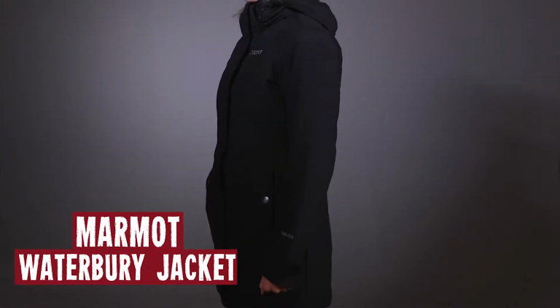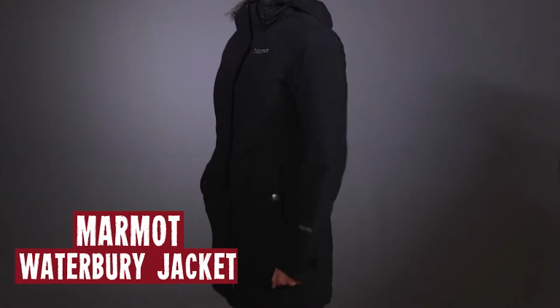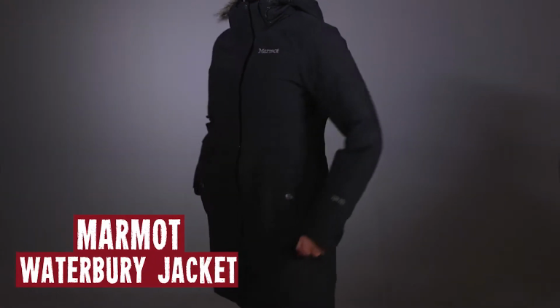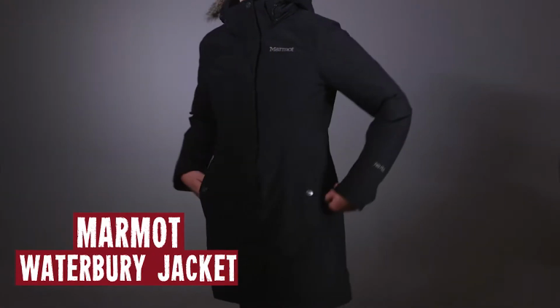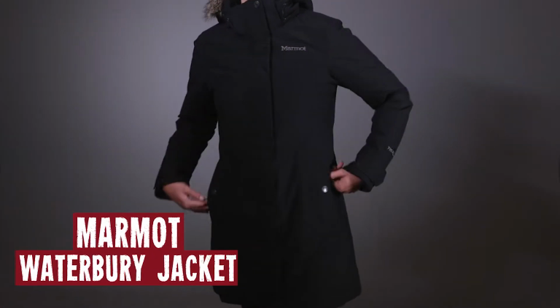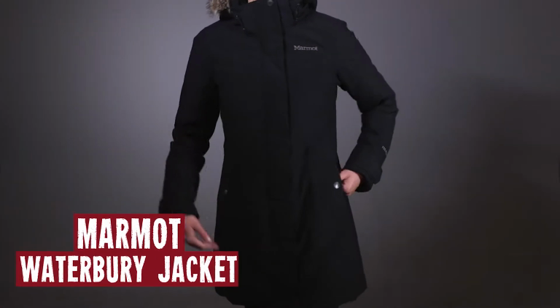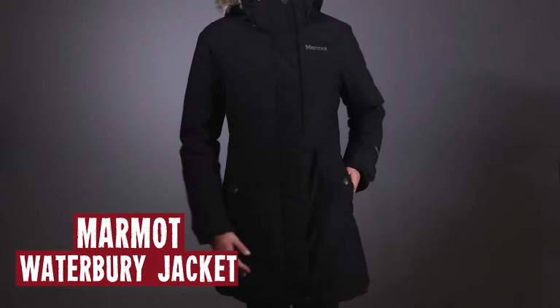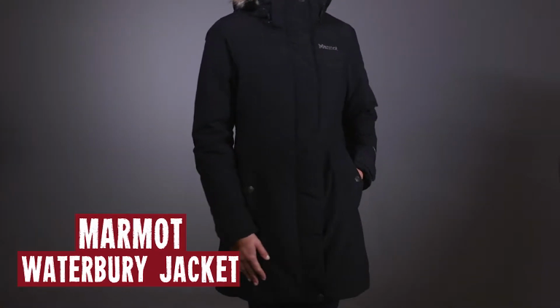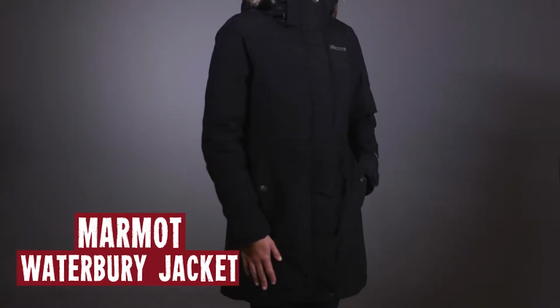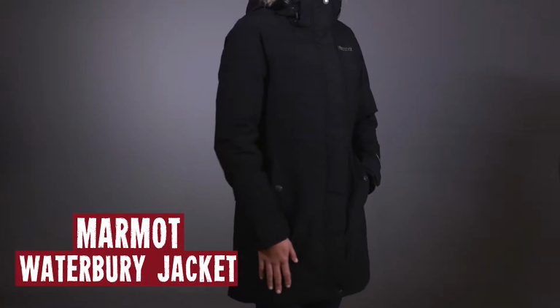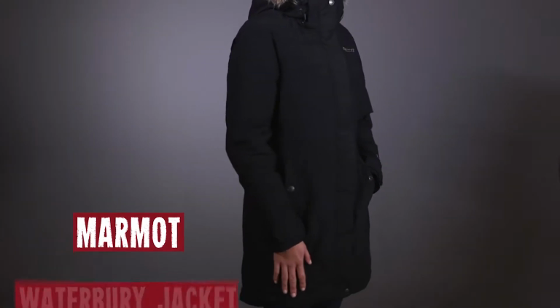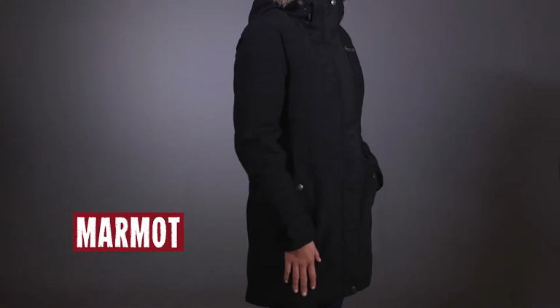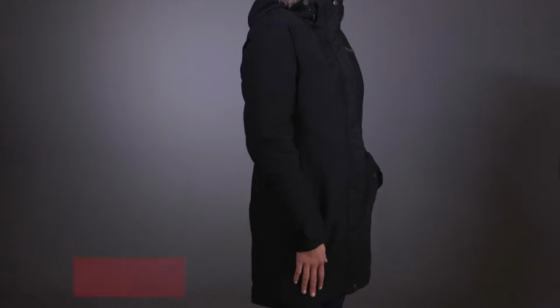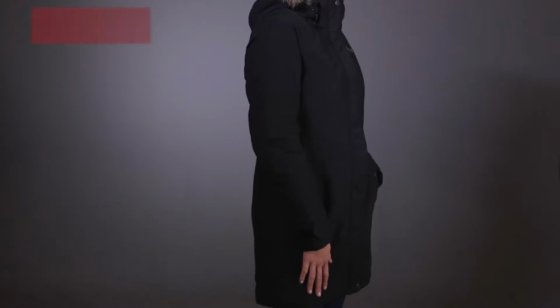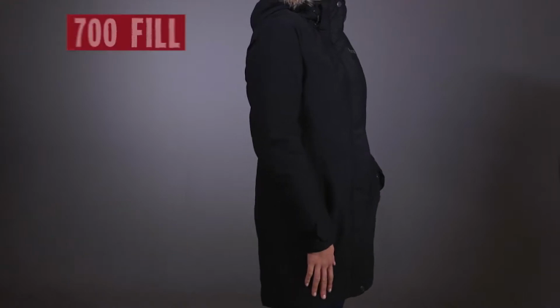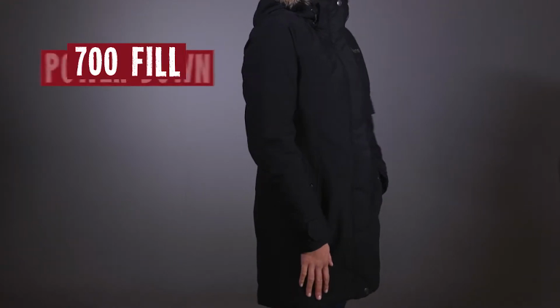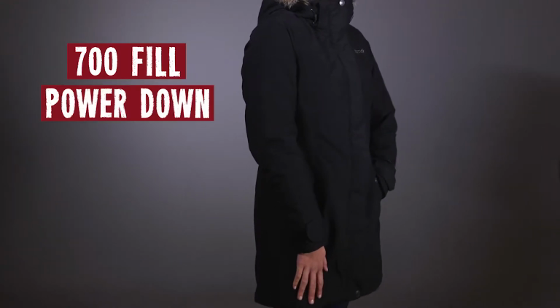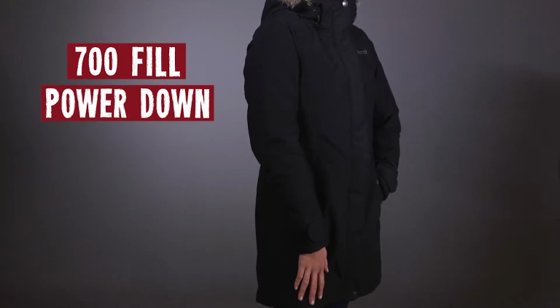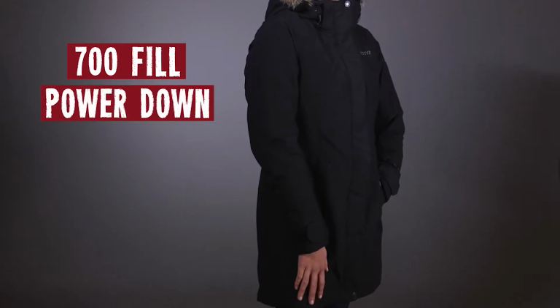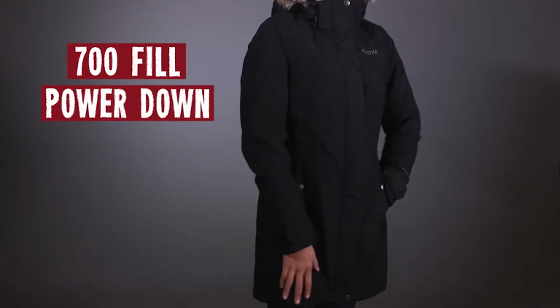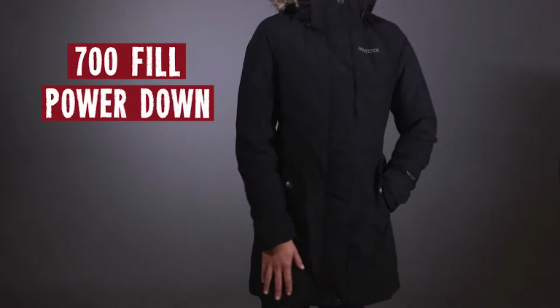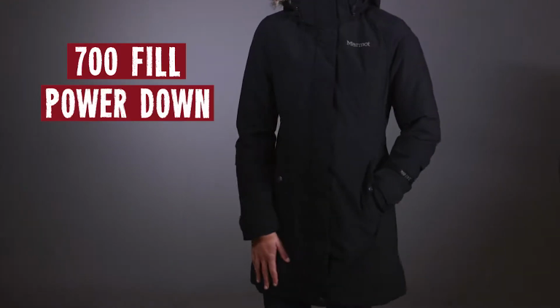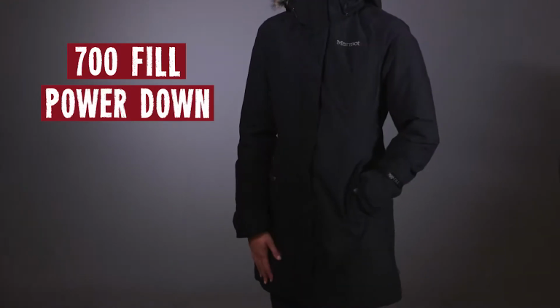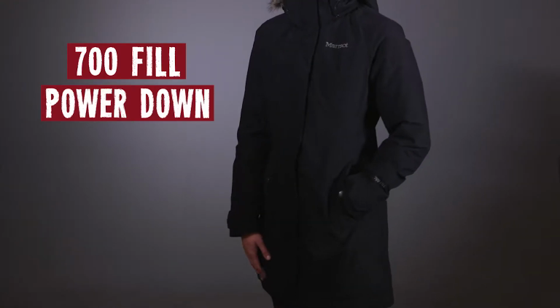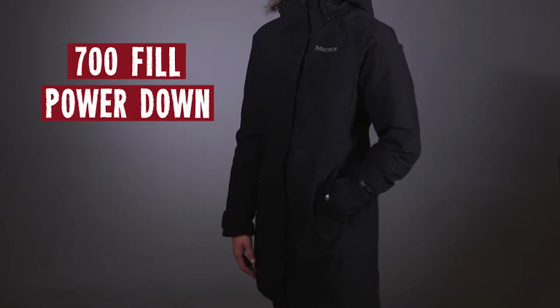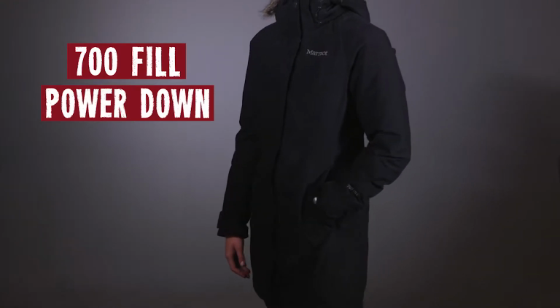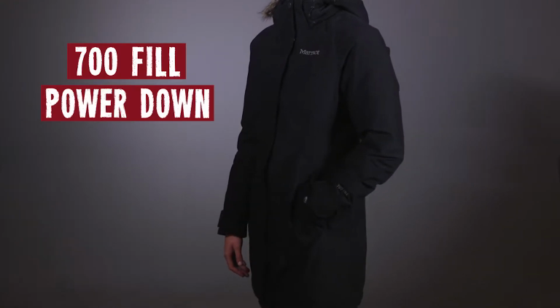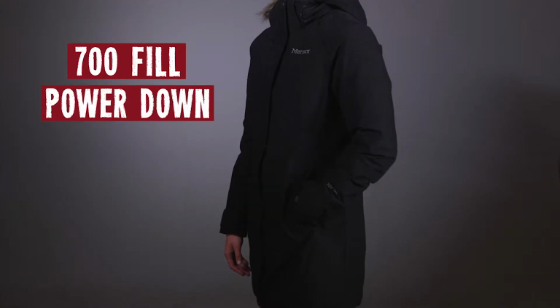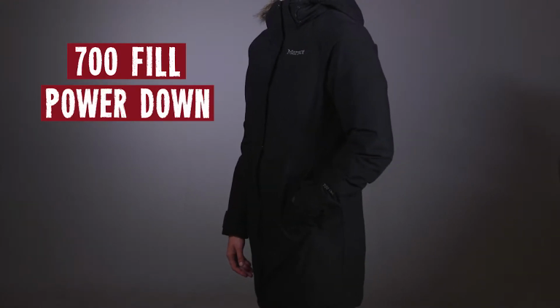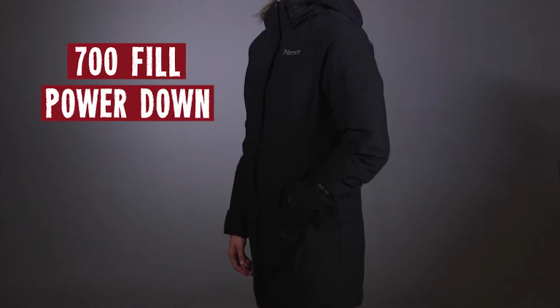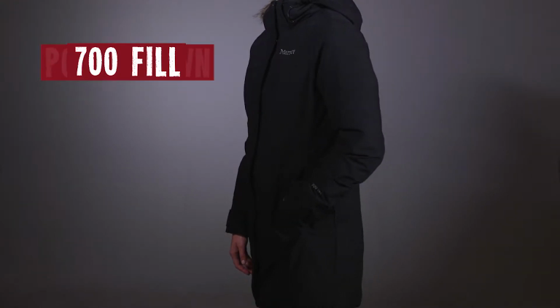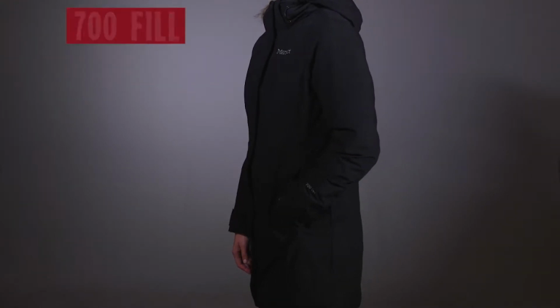The Marmot Waterberry Jacket, 700 fill power down. Boy, that's warm!